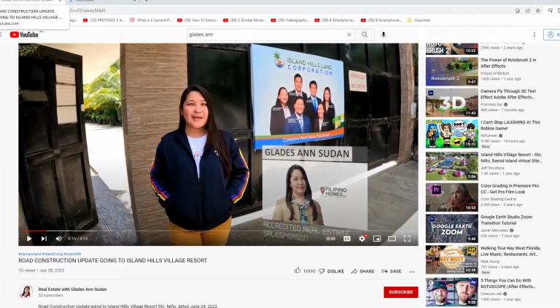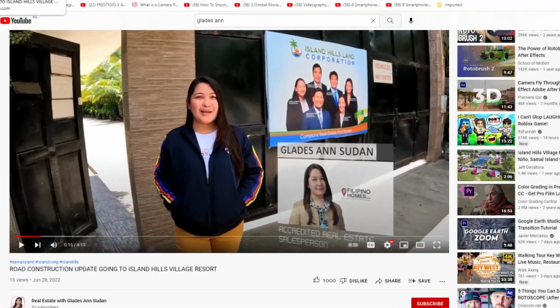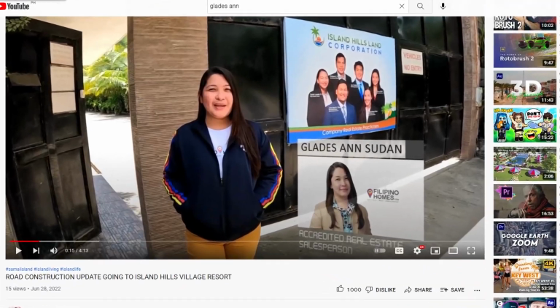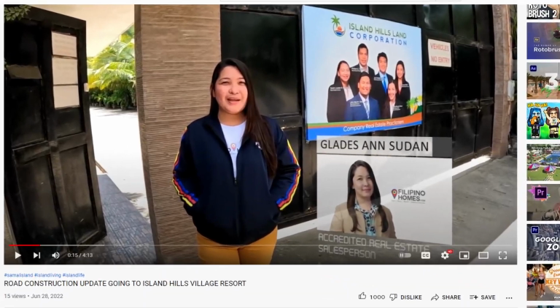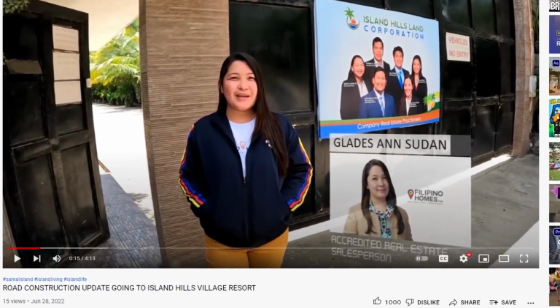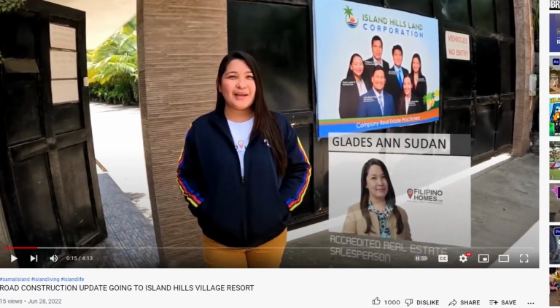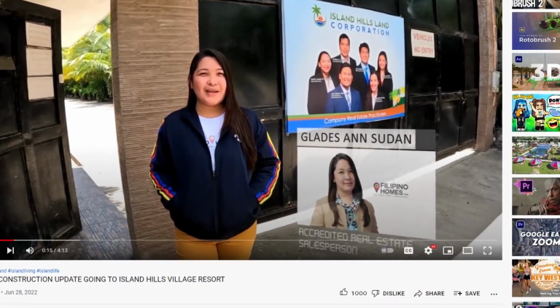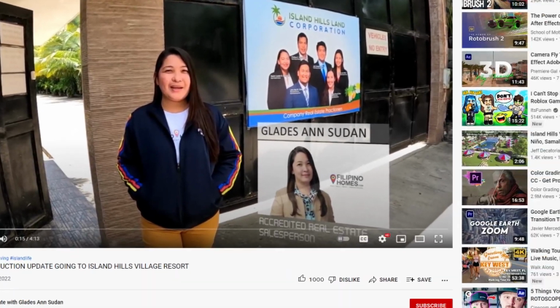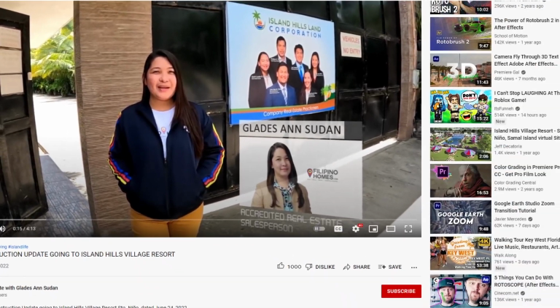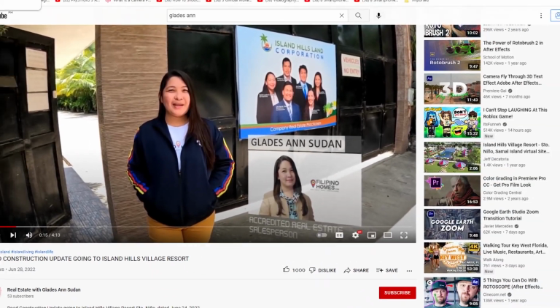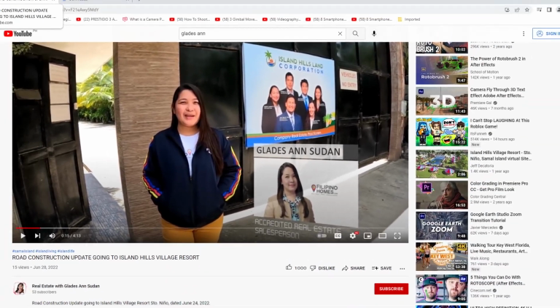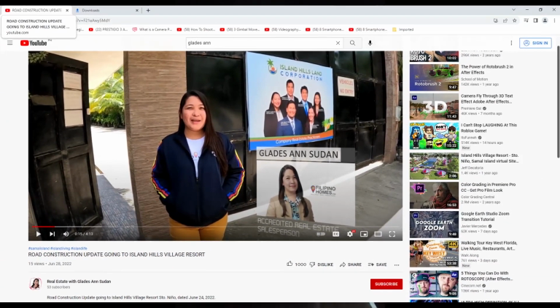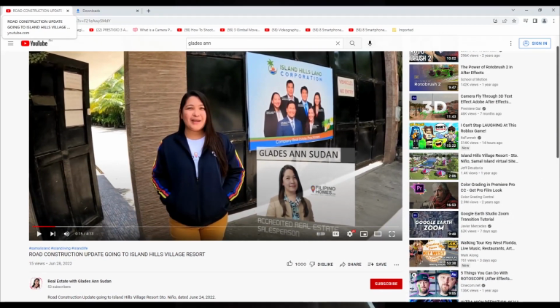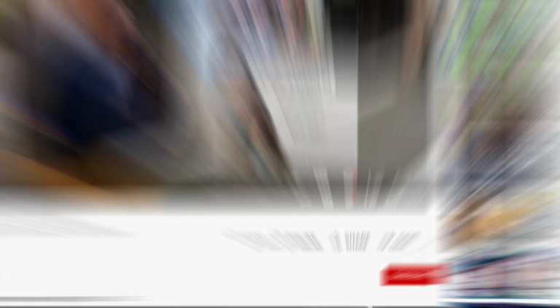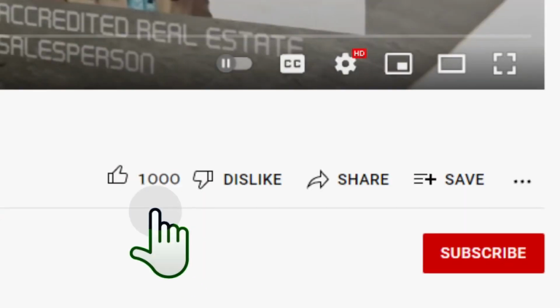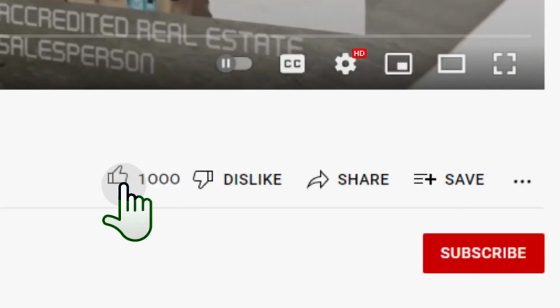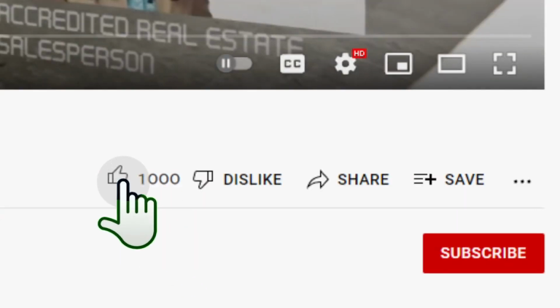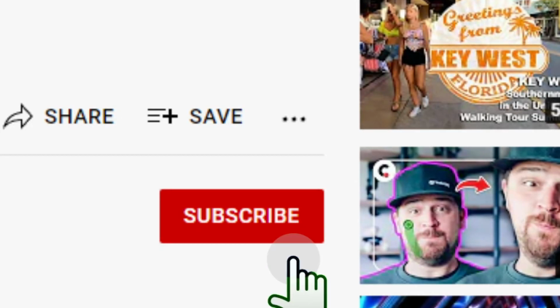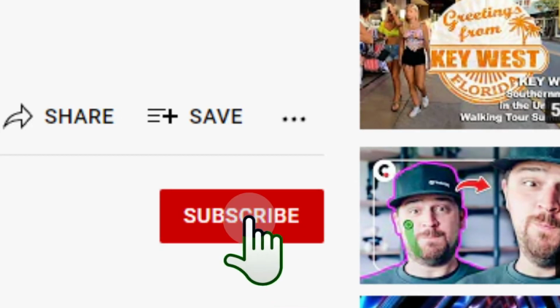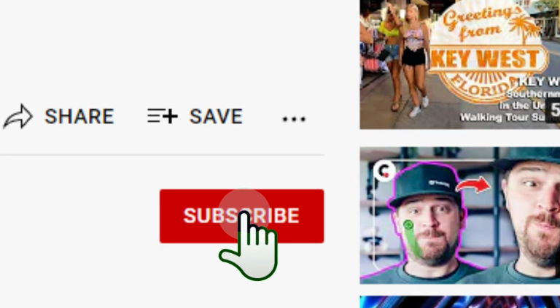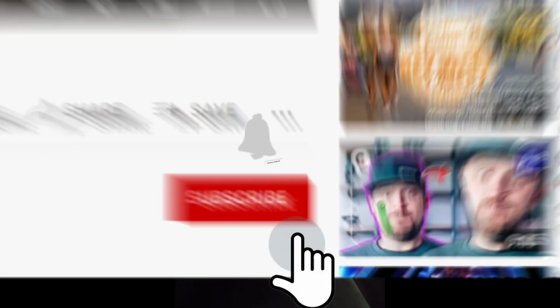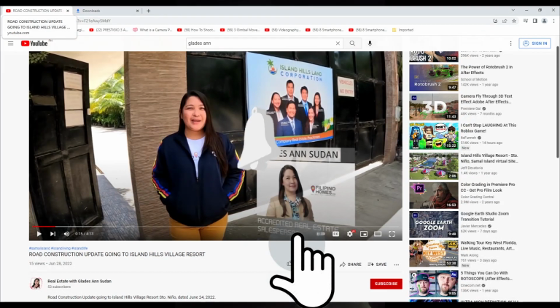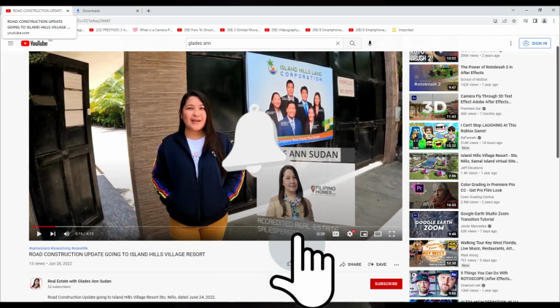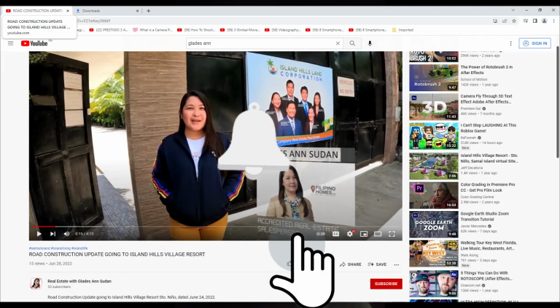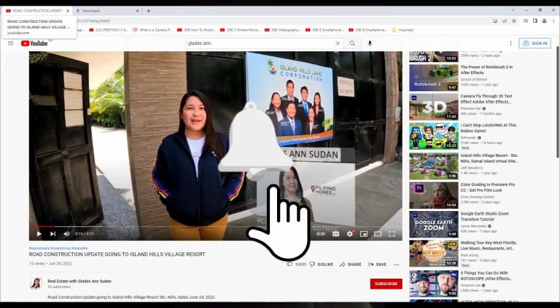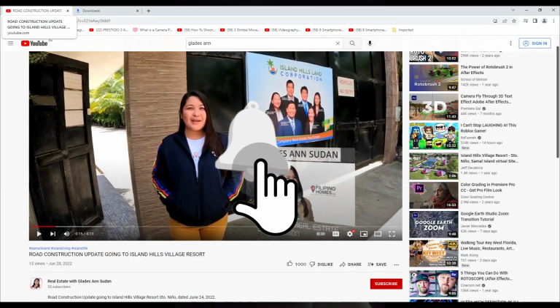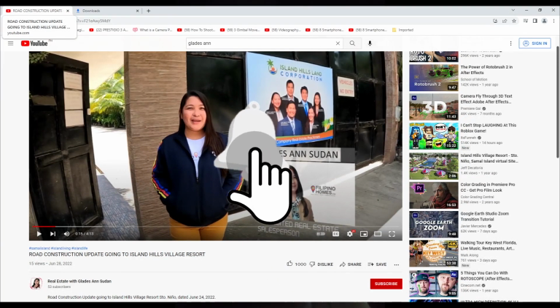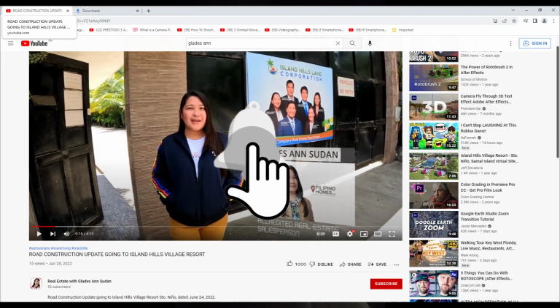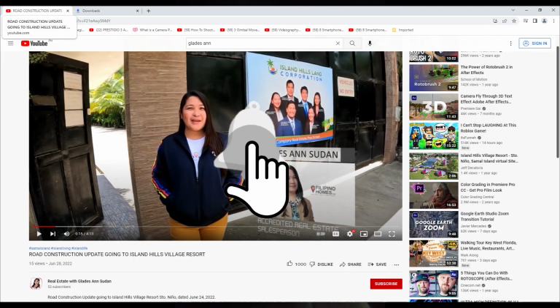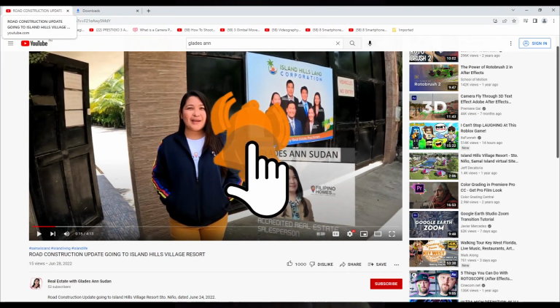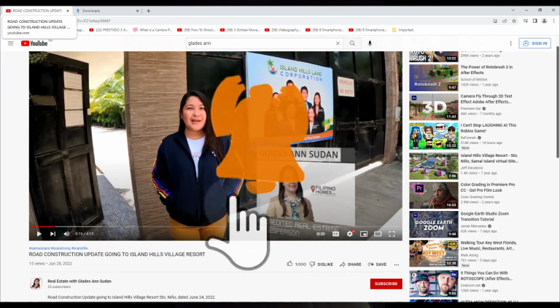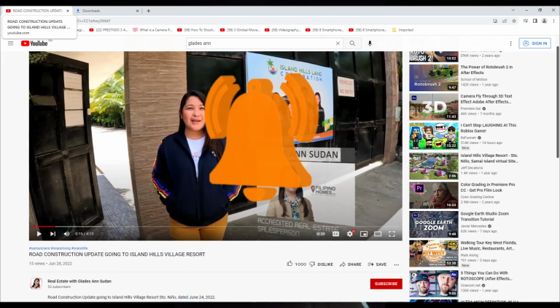For more real estate videos, click like, subscribe, and hit the notification bell.